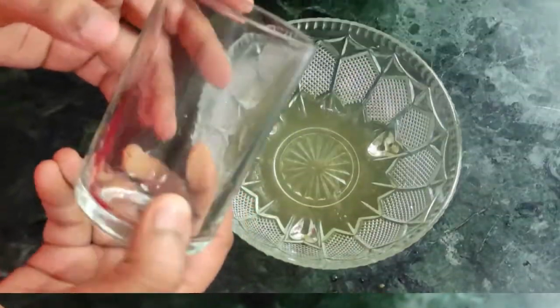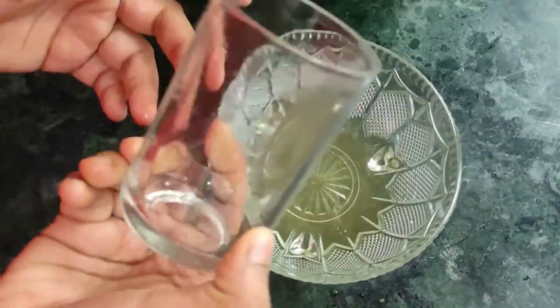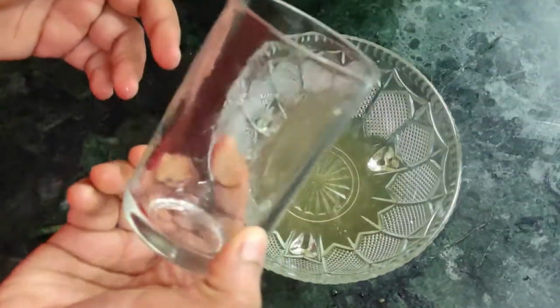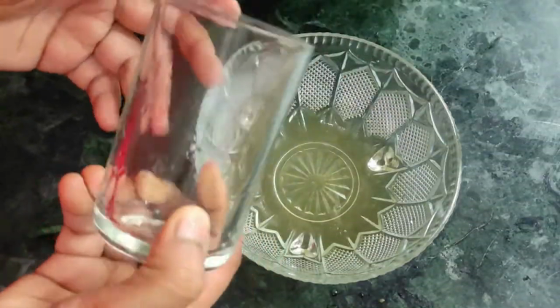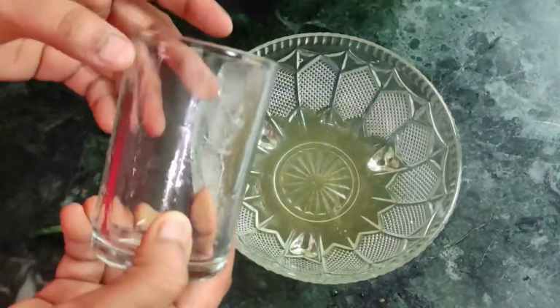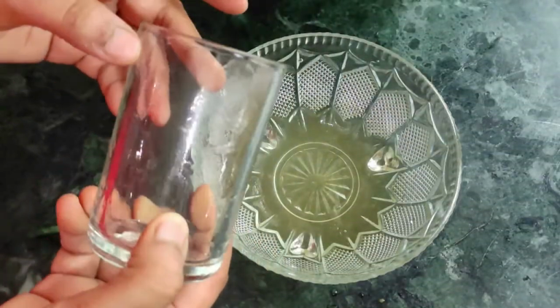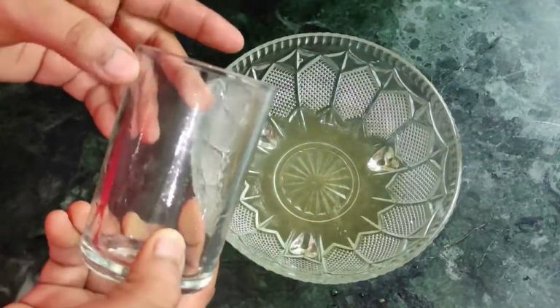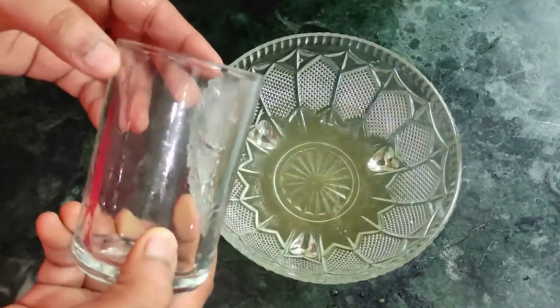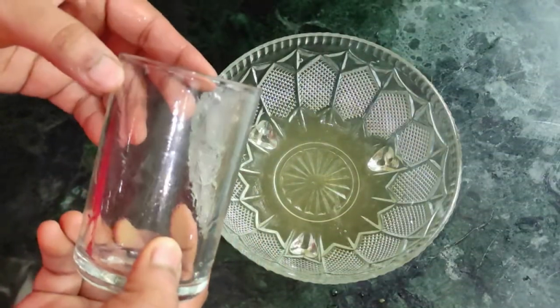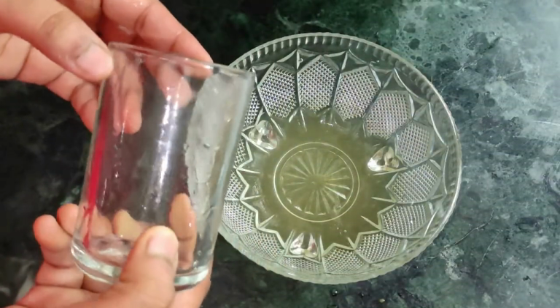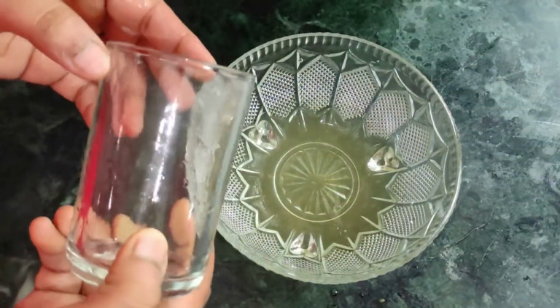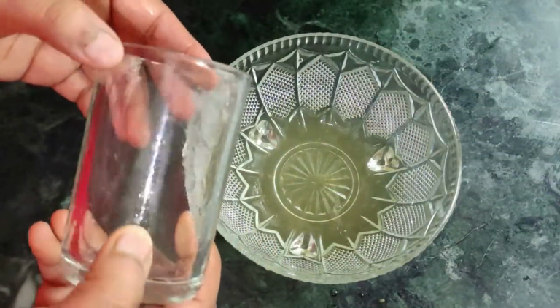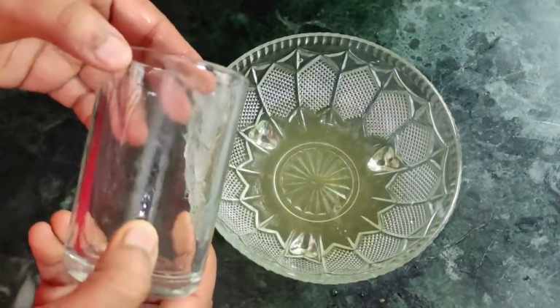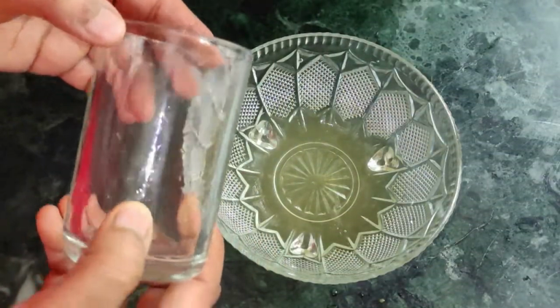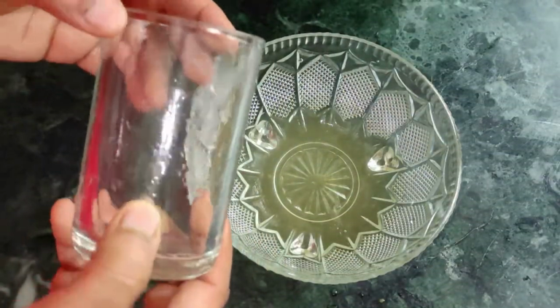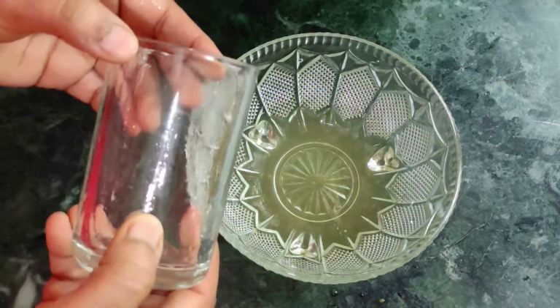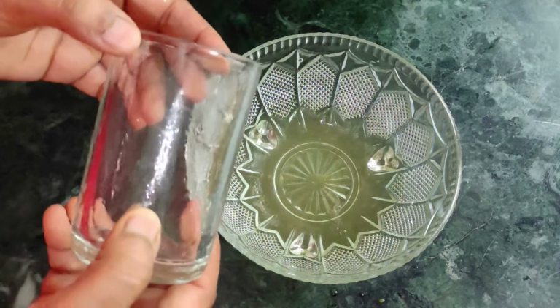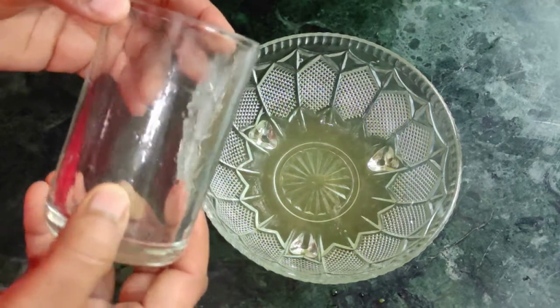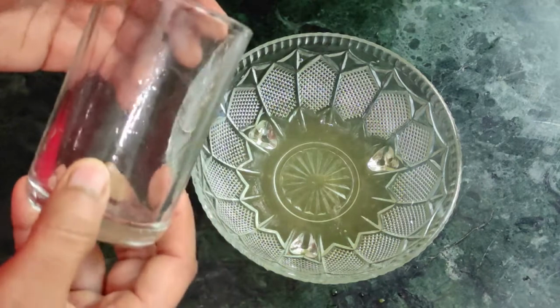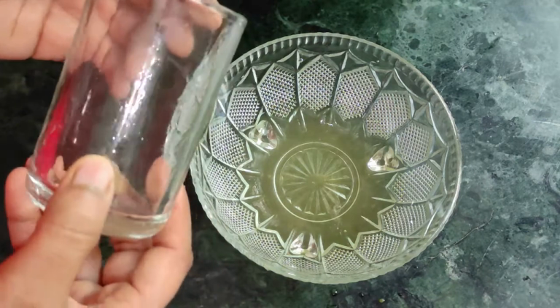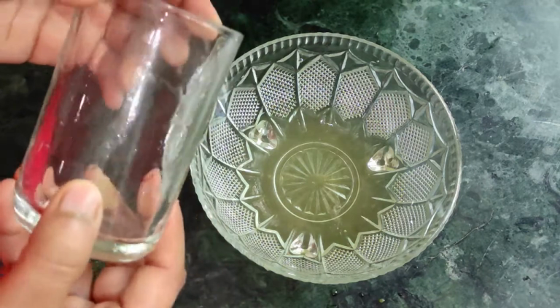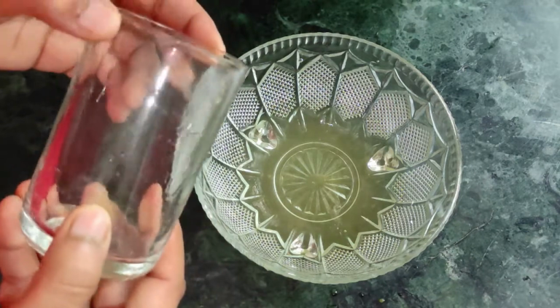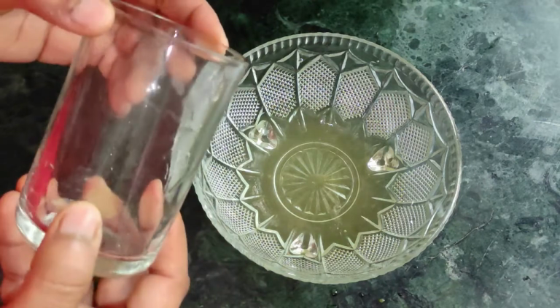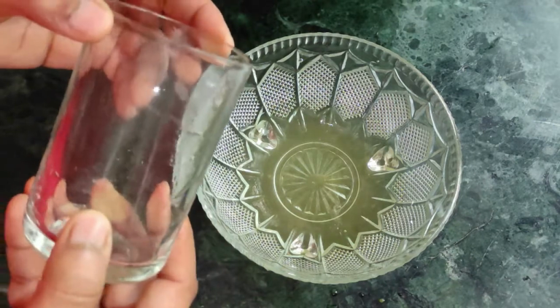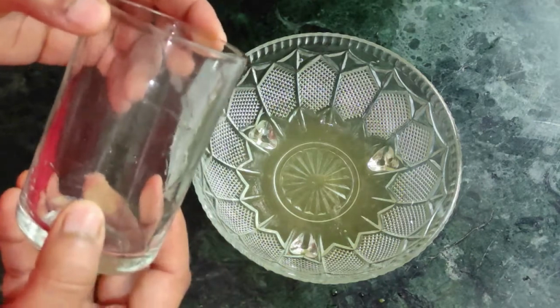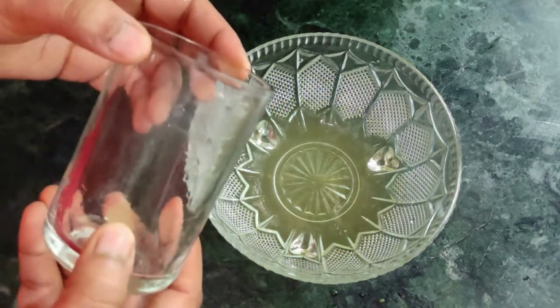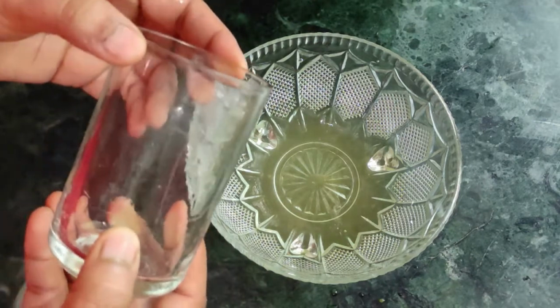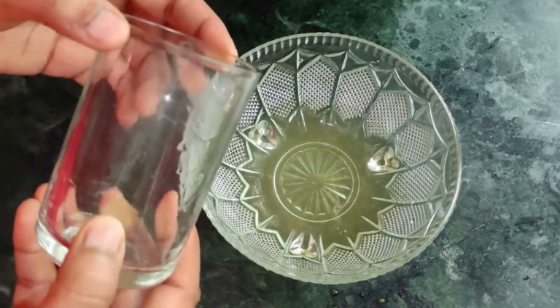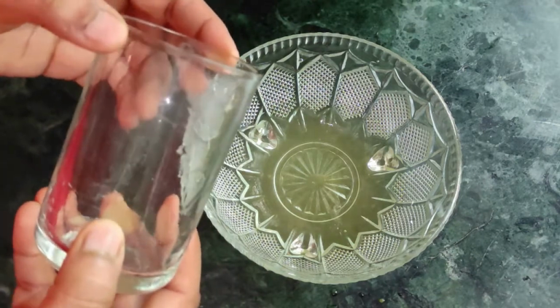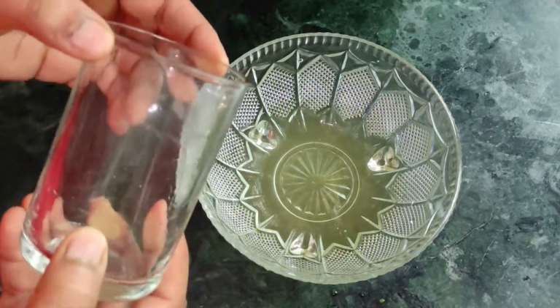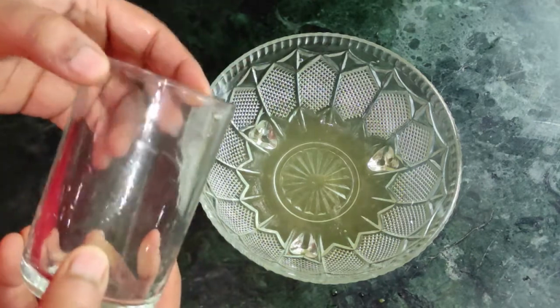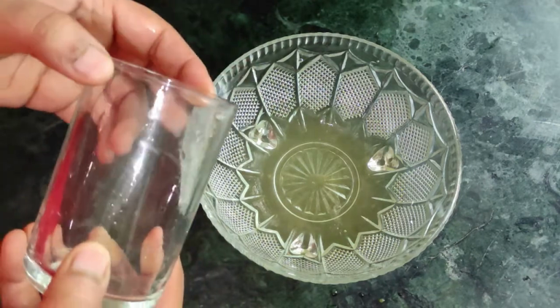Okay friends, if you have a glass with a label or mark, you can remove it this way.